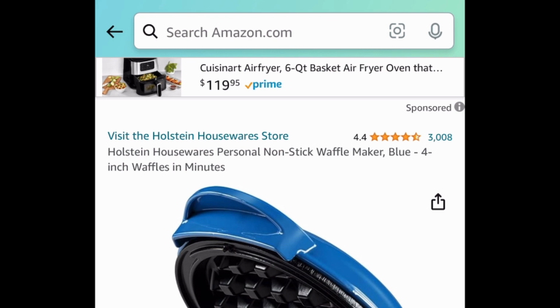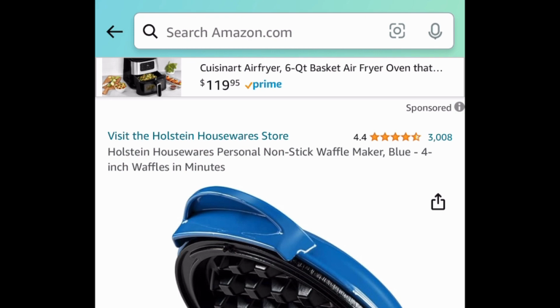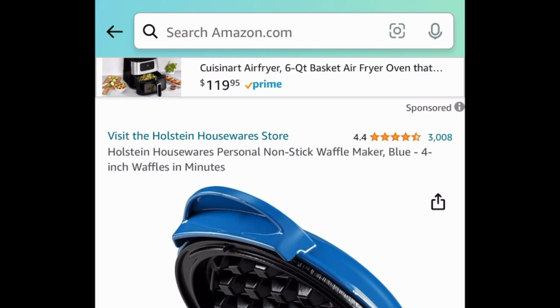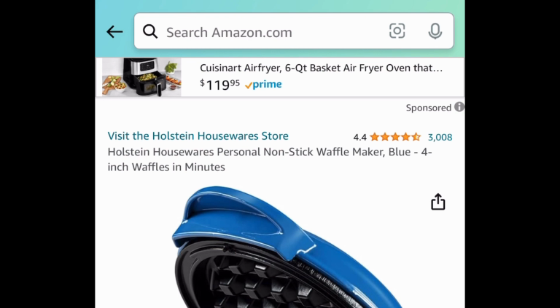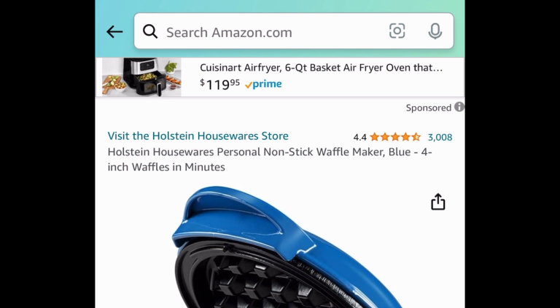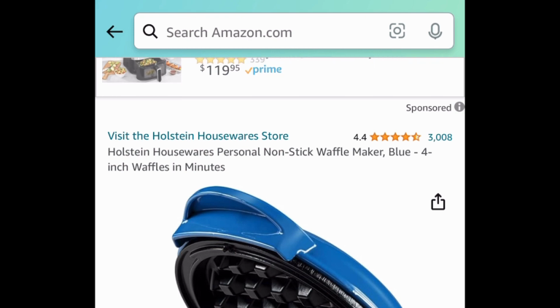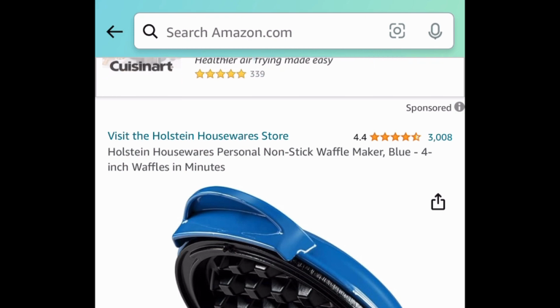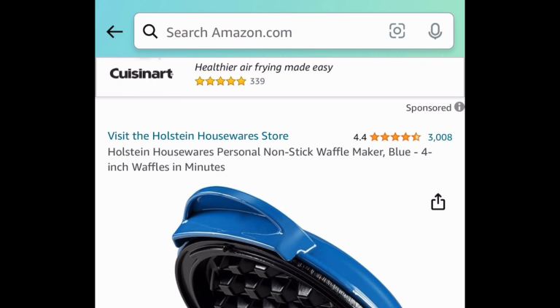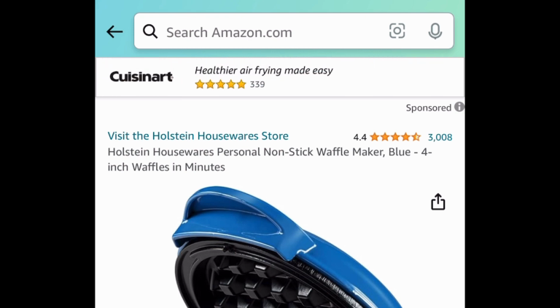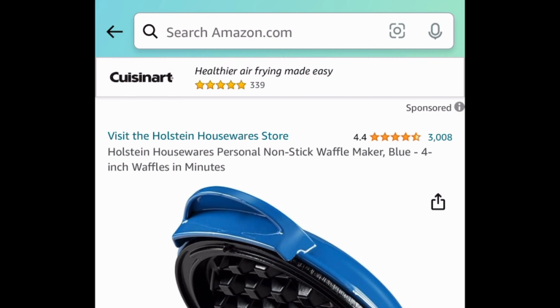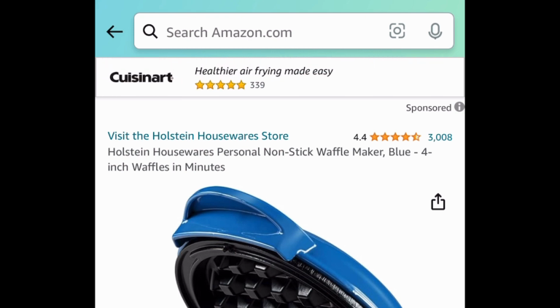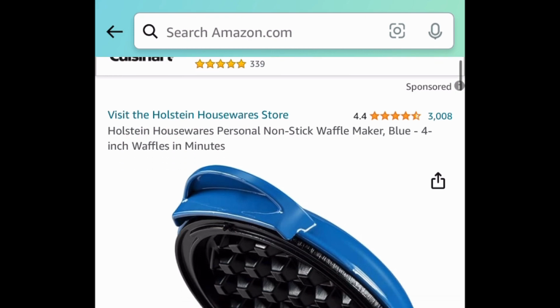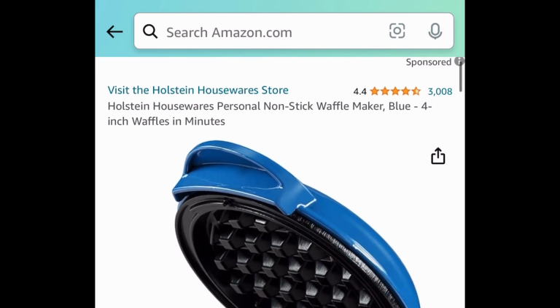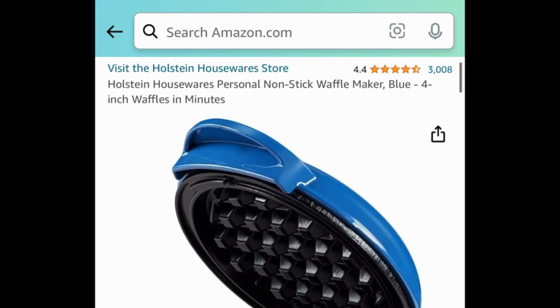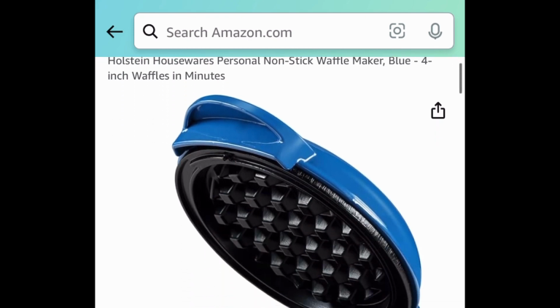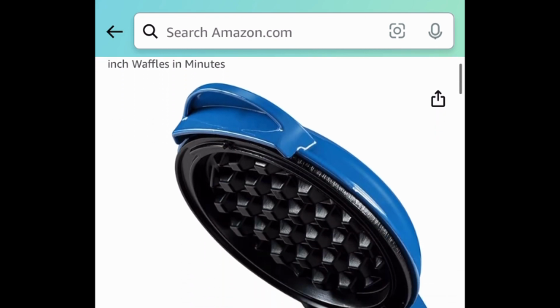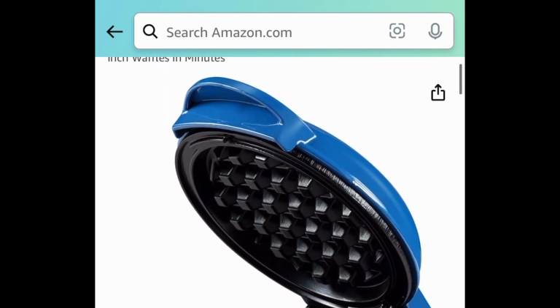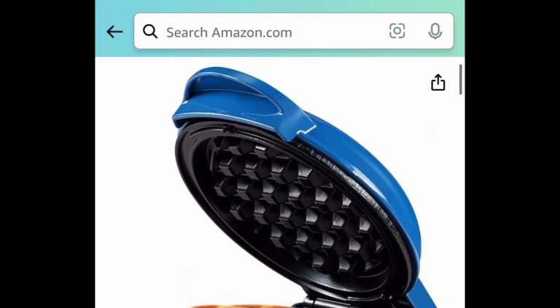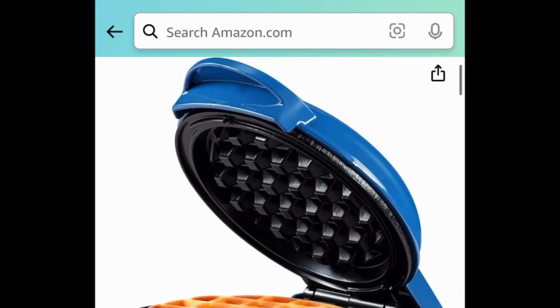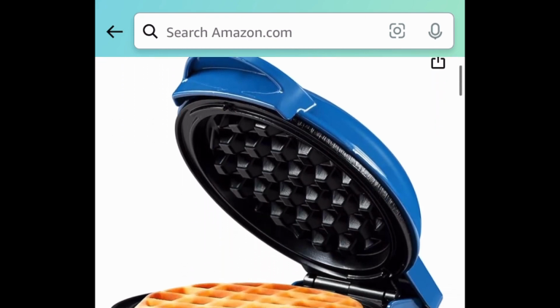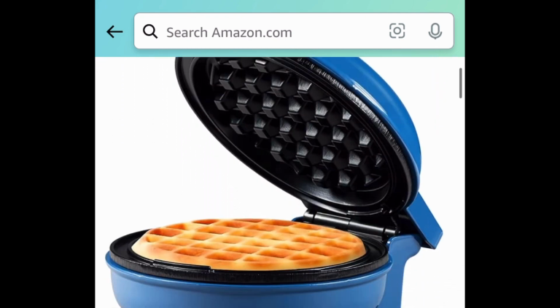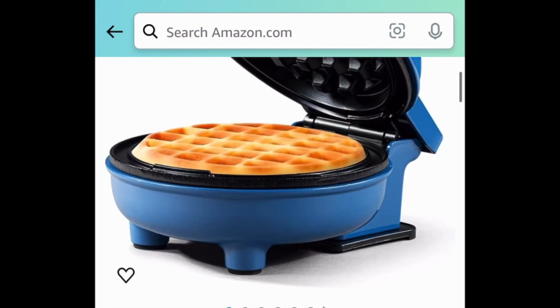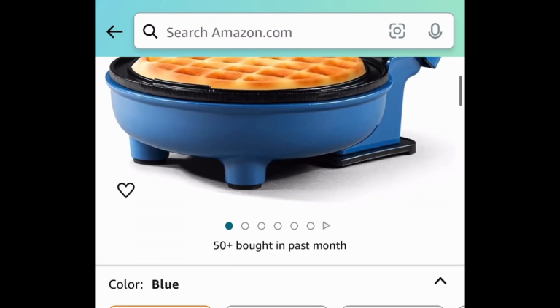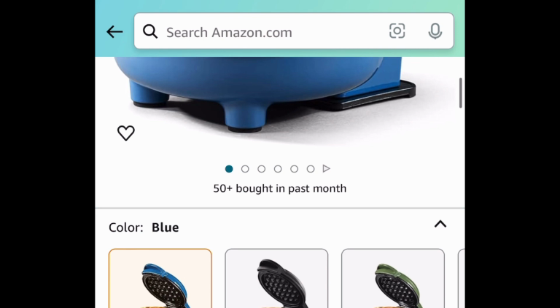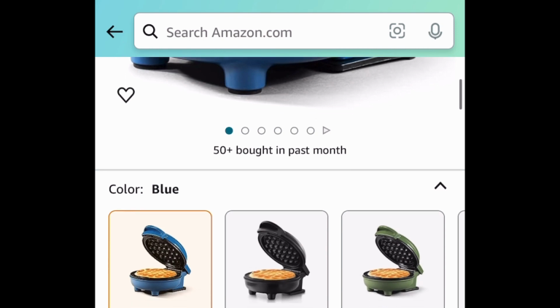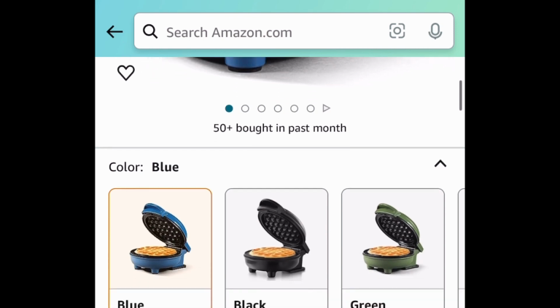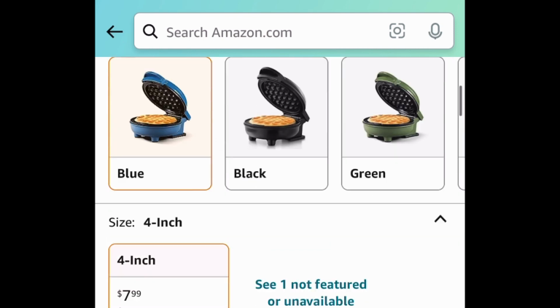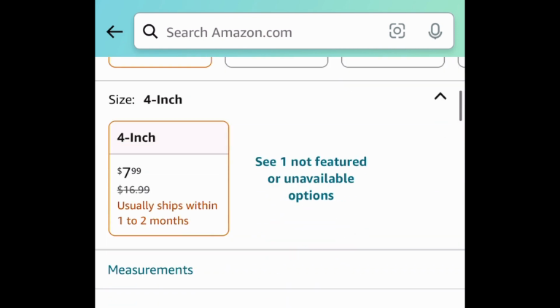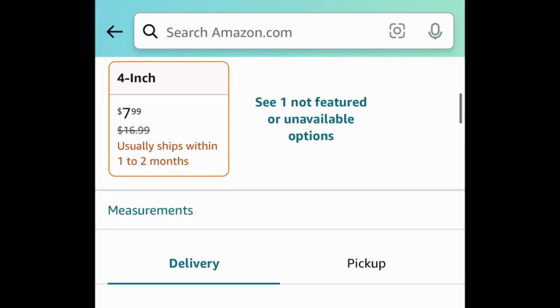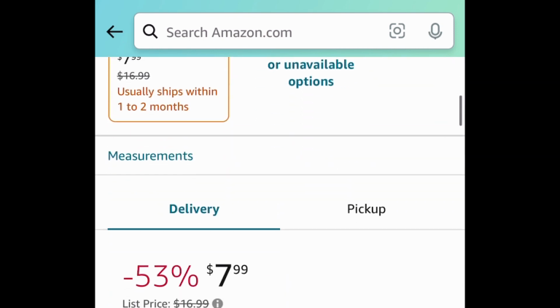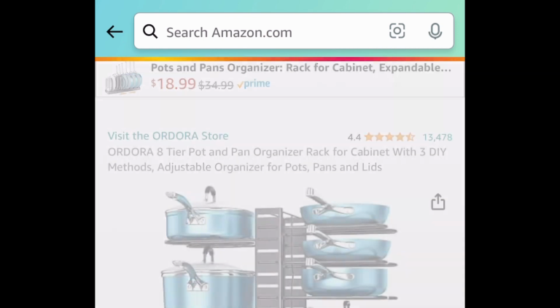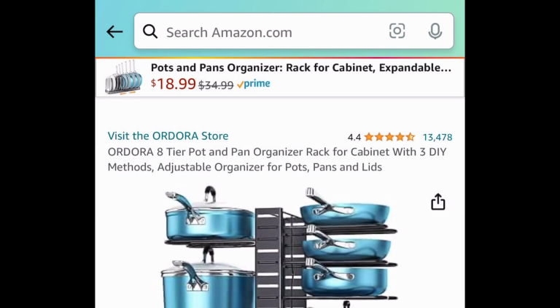Here we have this personal nonstick waffle maker. It is four inches and this one is only $7.99.